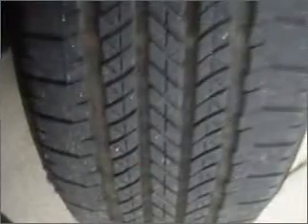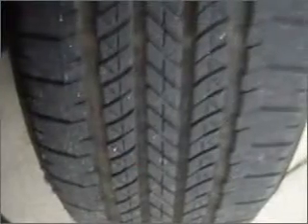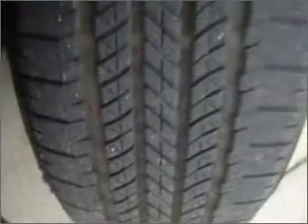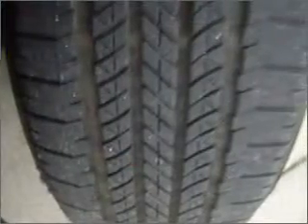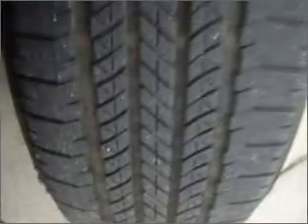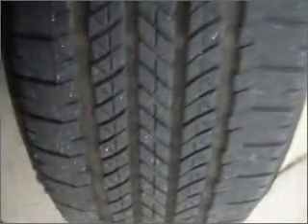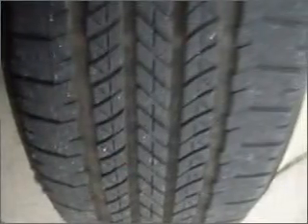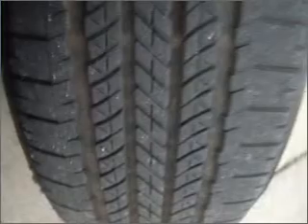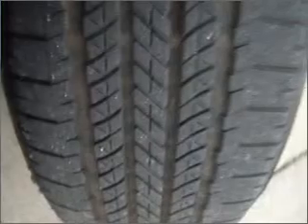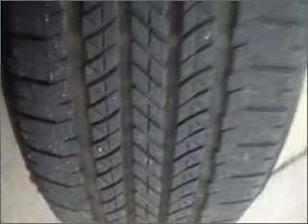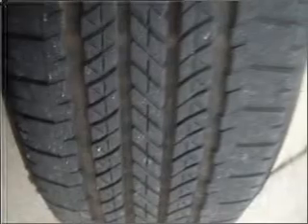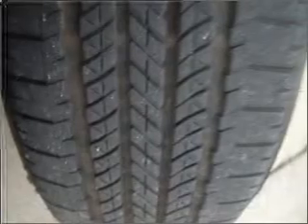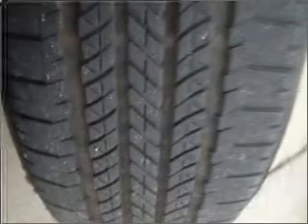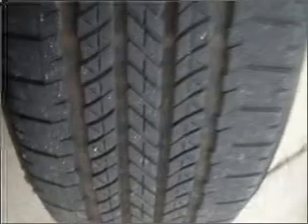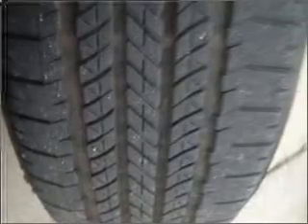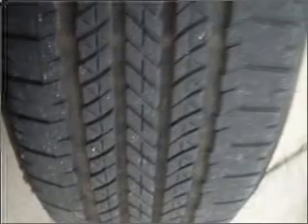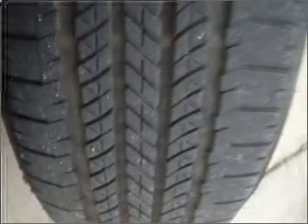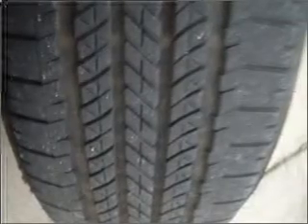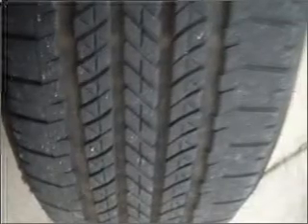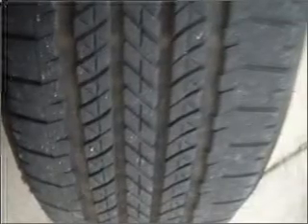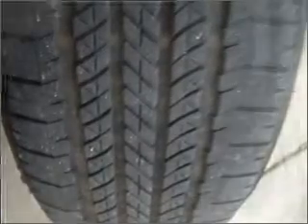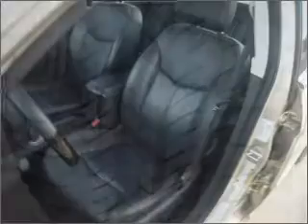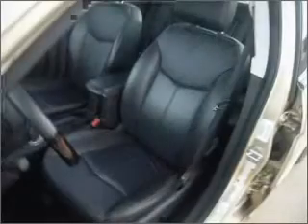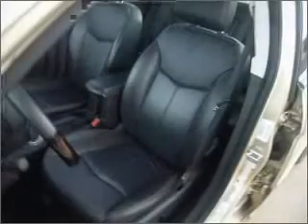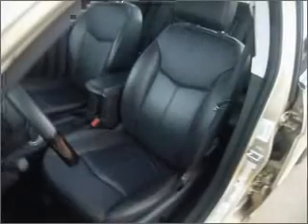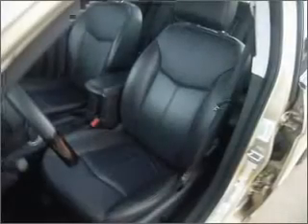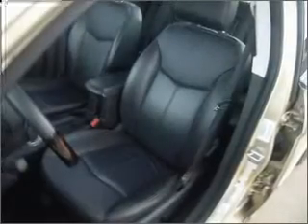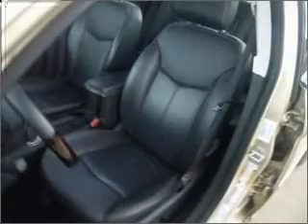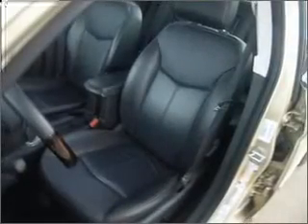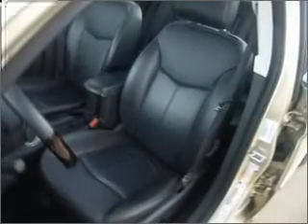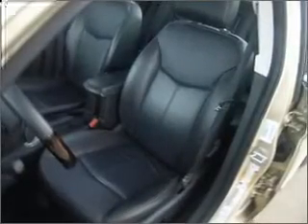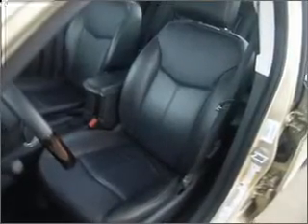Anti-lock brakes help you bring your vehicle to a safe stop. Heated seats make cold weather driving more endurable.